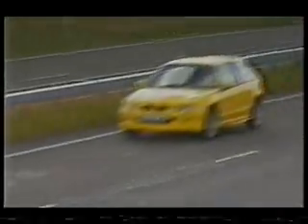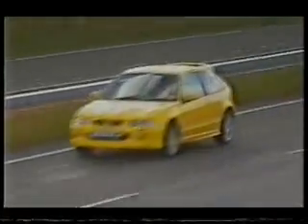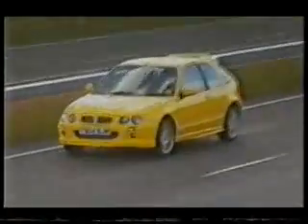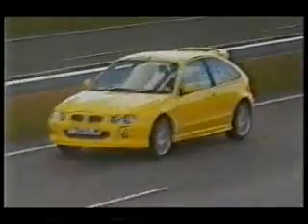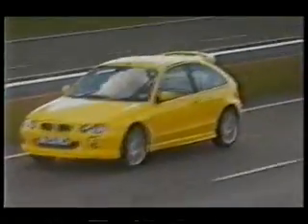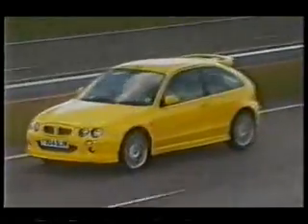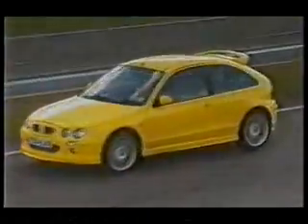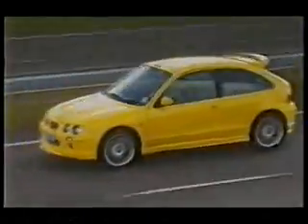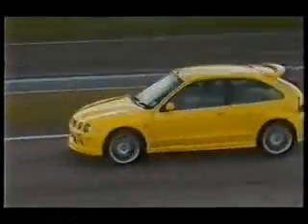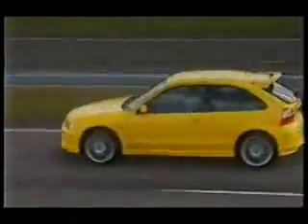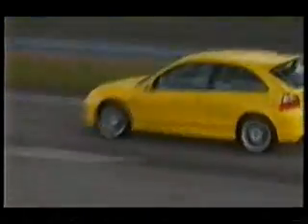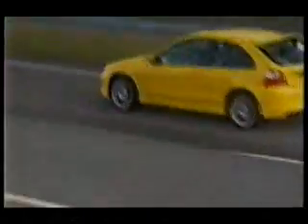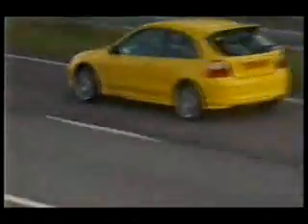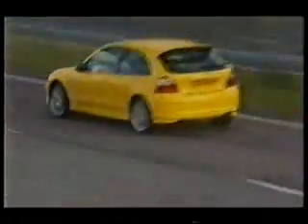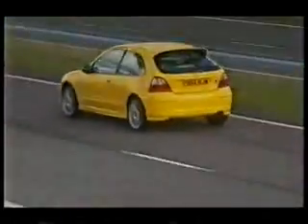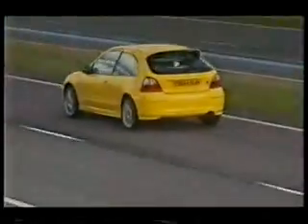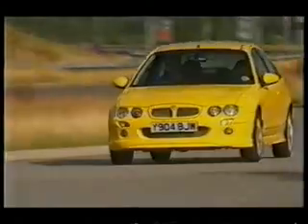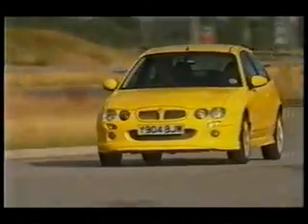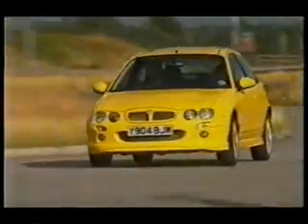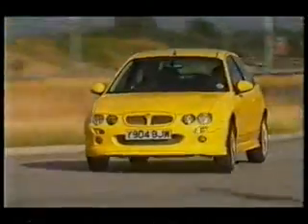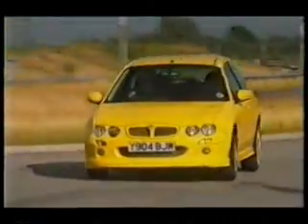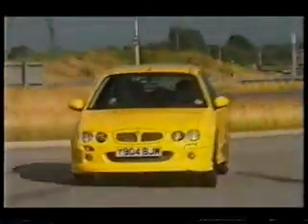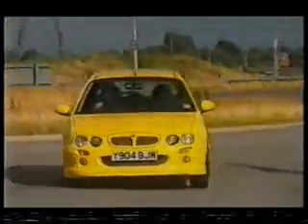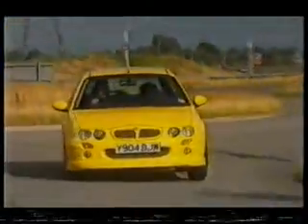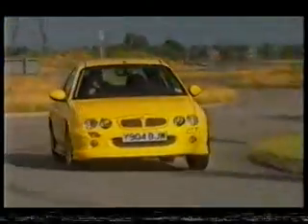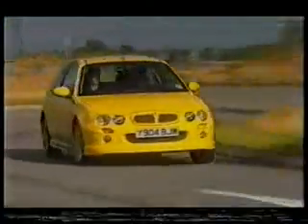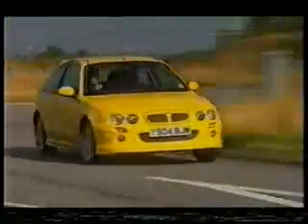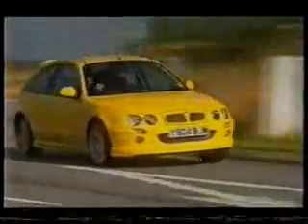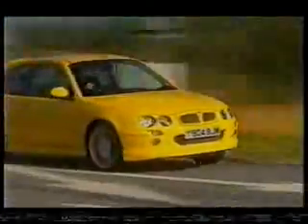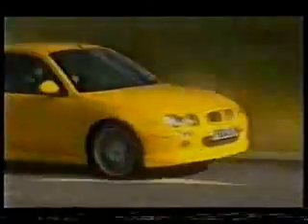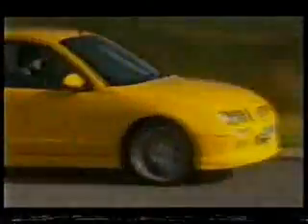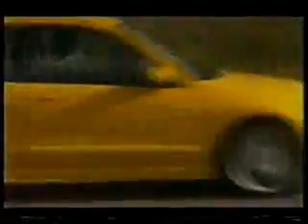What about the way it looks, then? Do we like it? I like the alloys, they're quite pretty. No, they've done a reasonable job of the way it looks, haven't they? You've got to say.